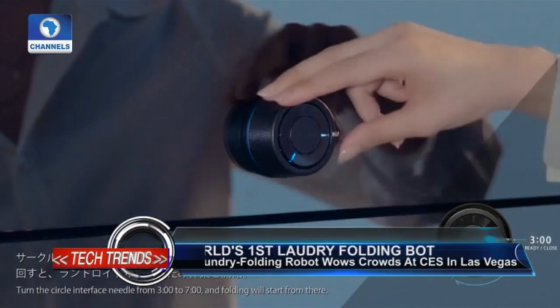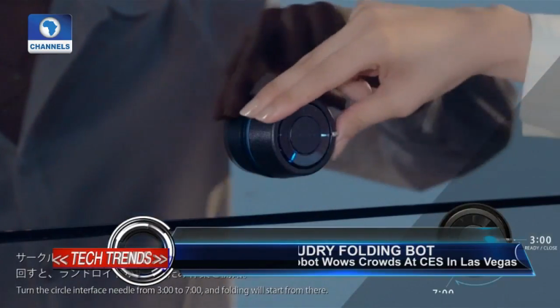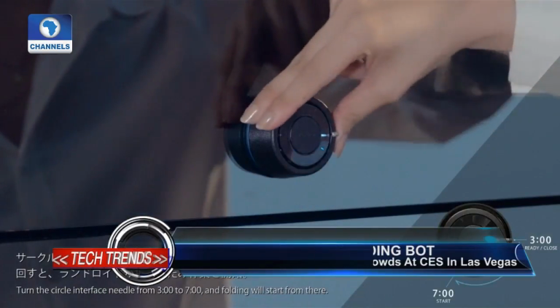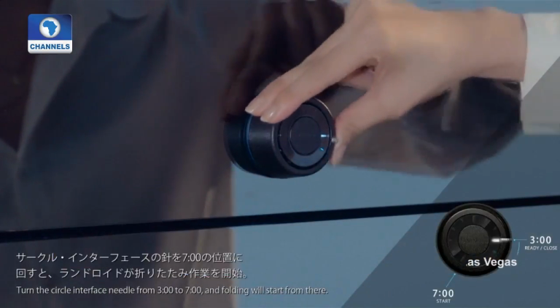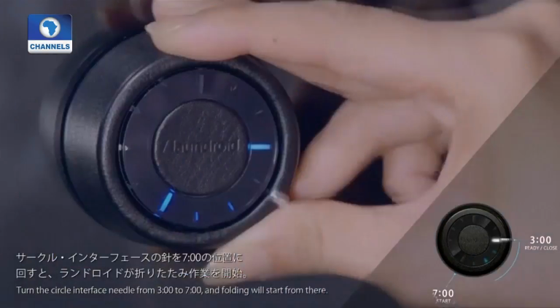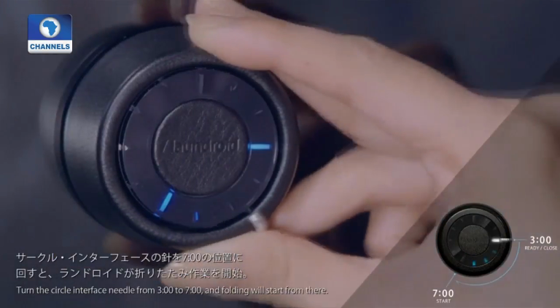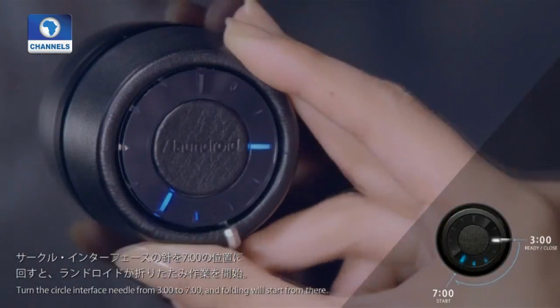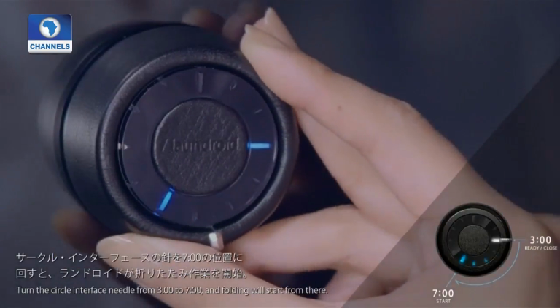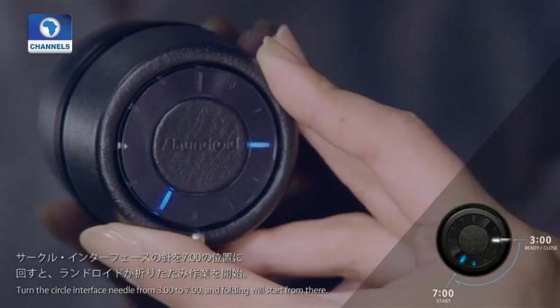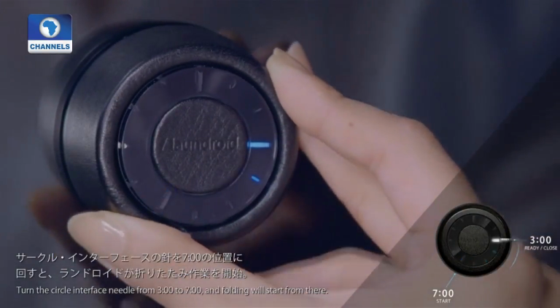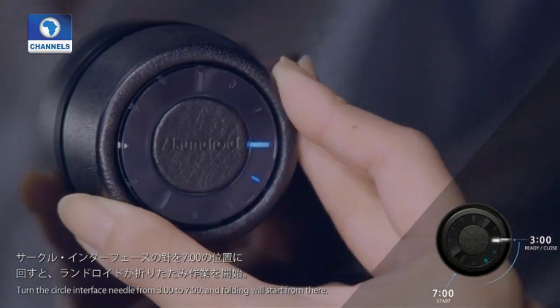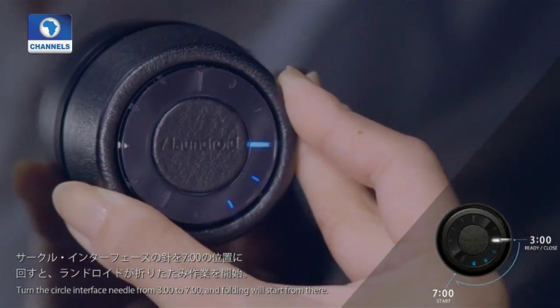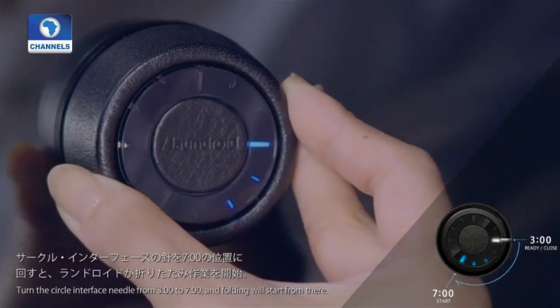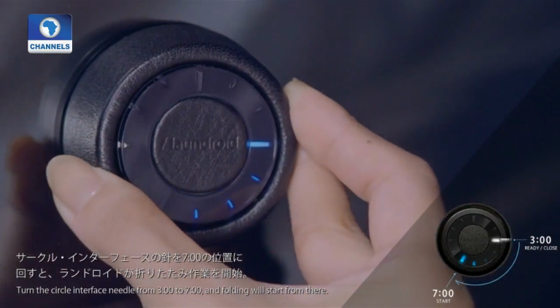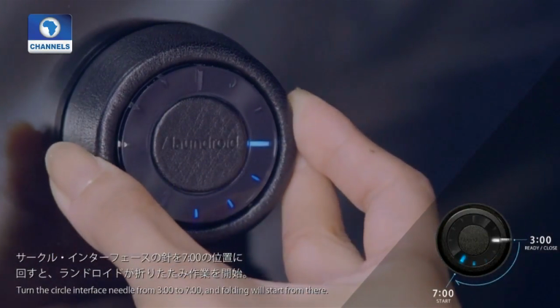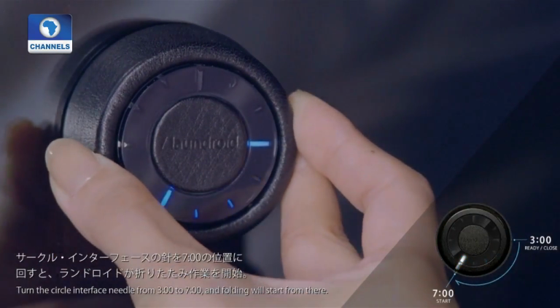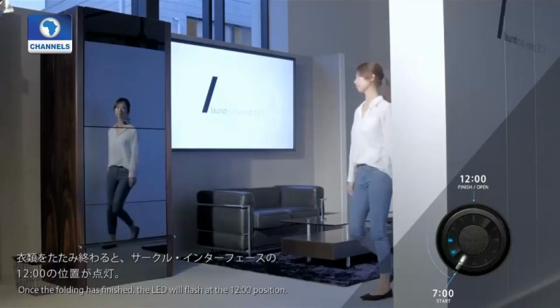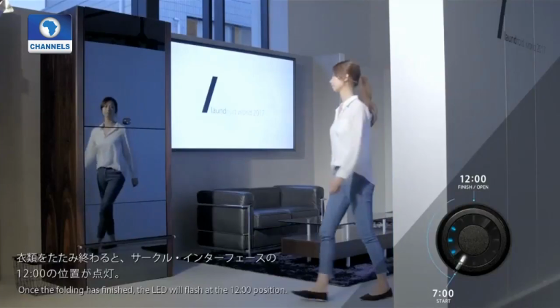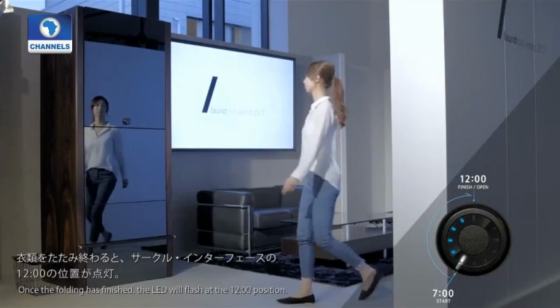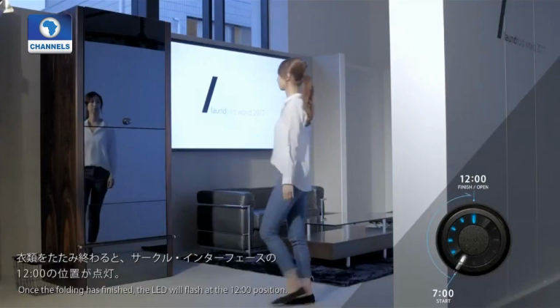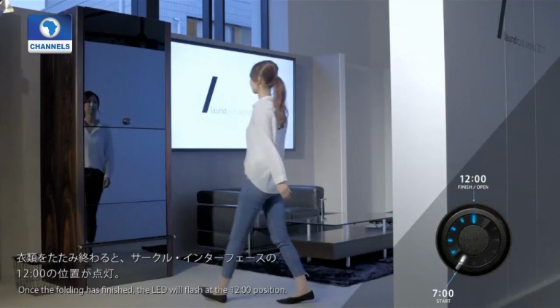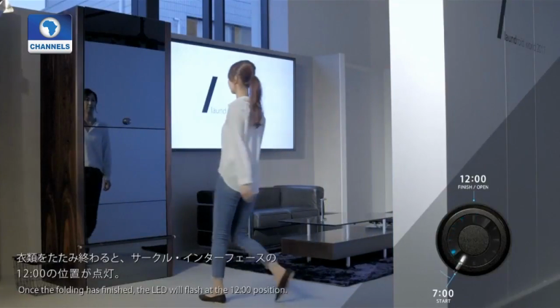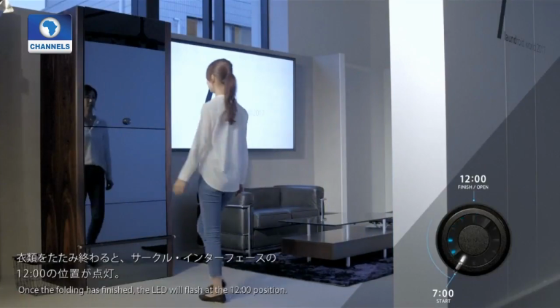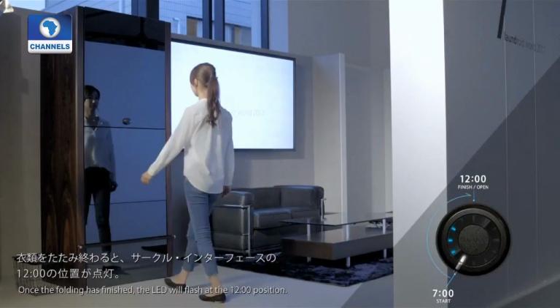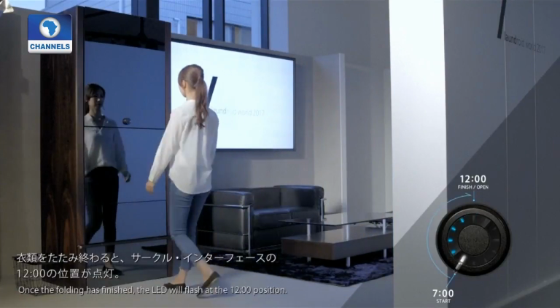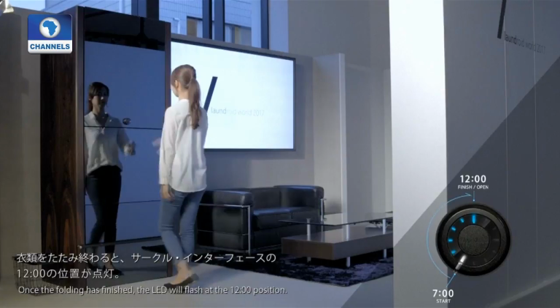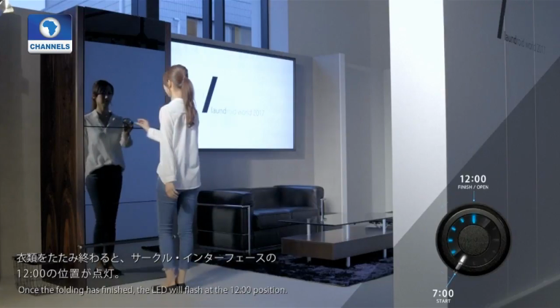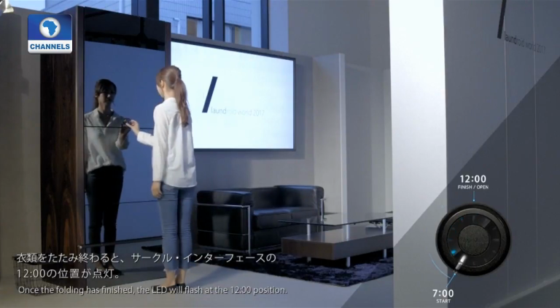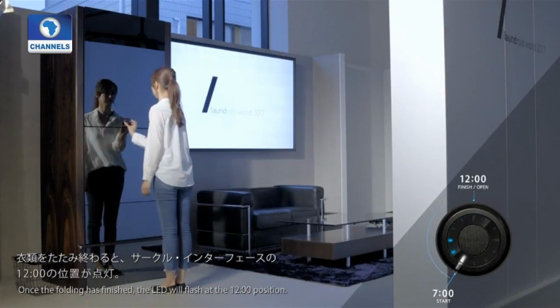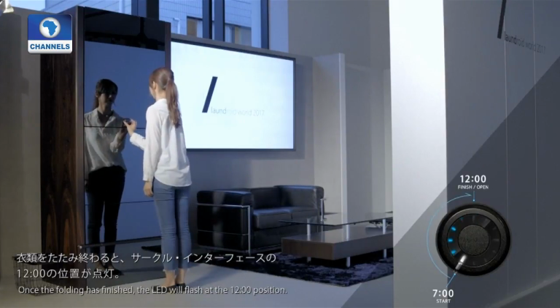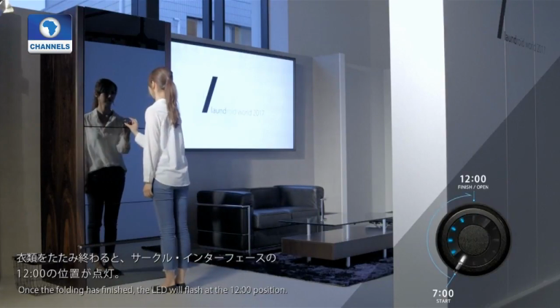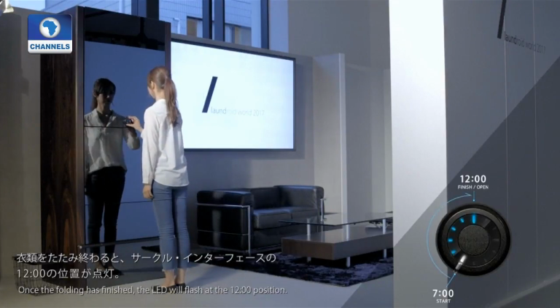Seven Dreamers Laboratories plan to release Laundroid at the end of 2018.